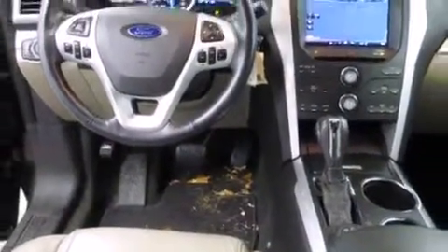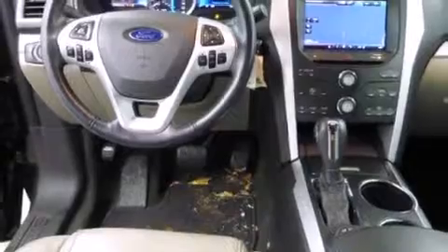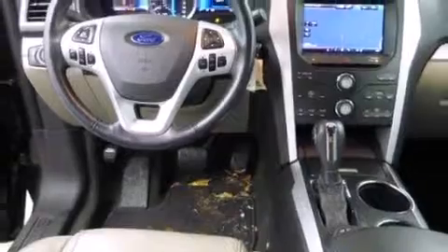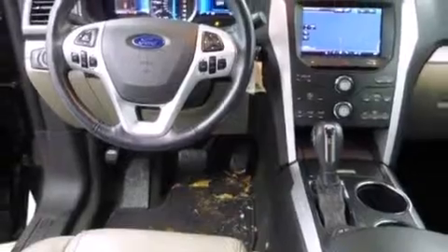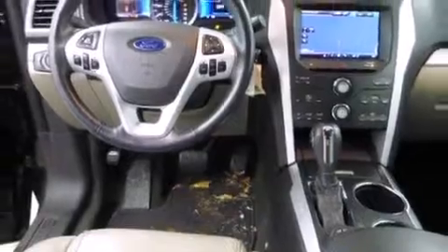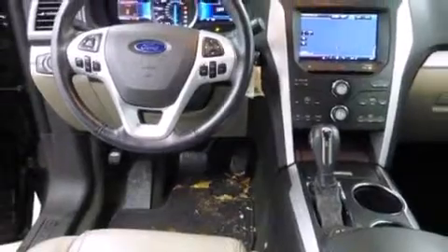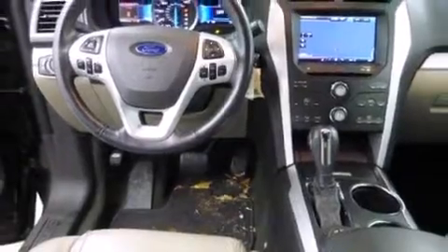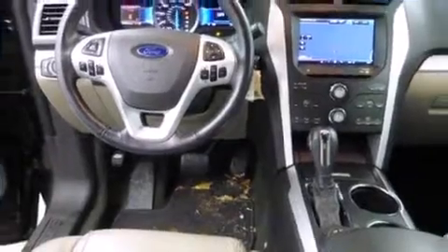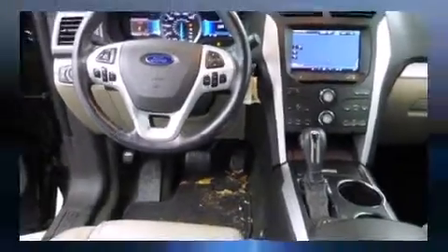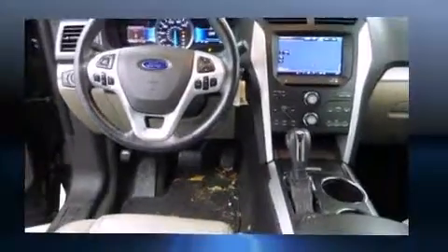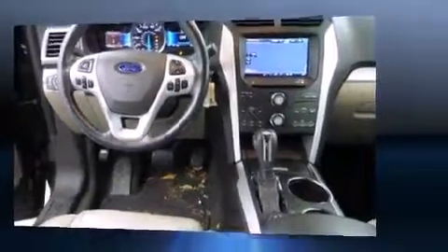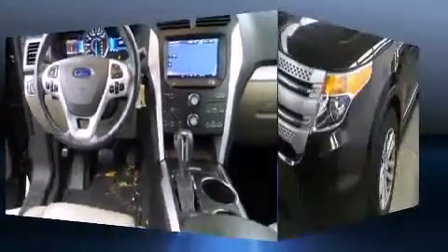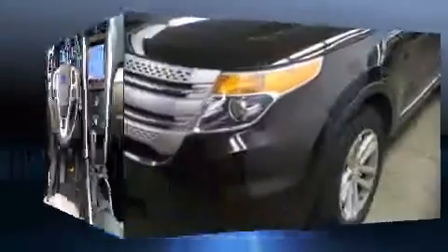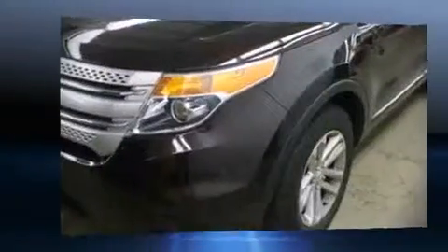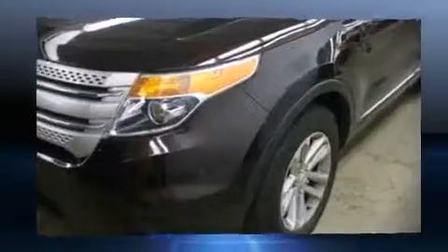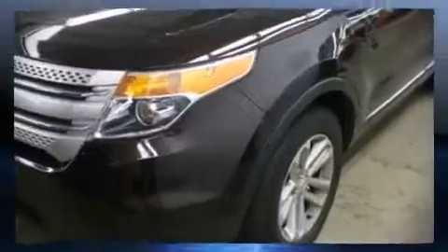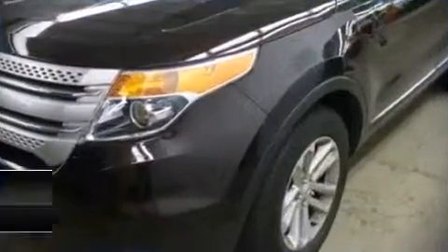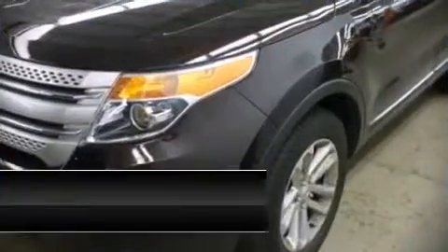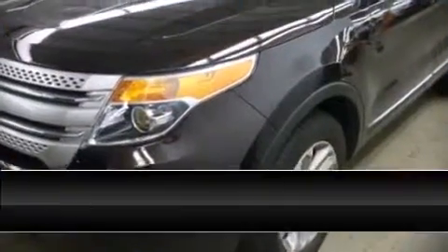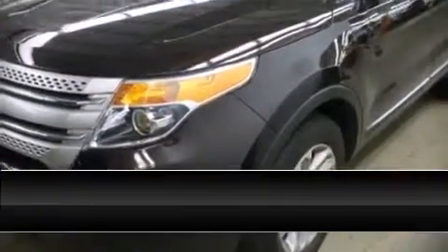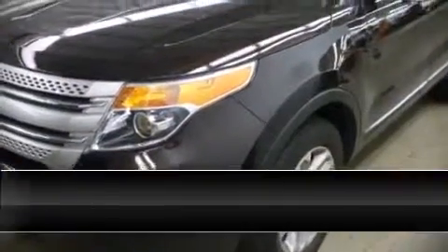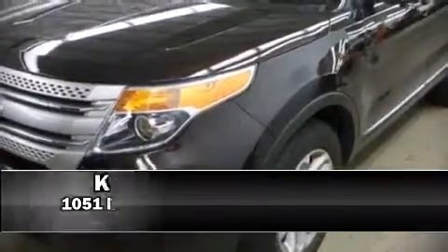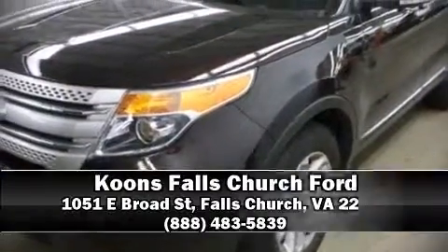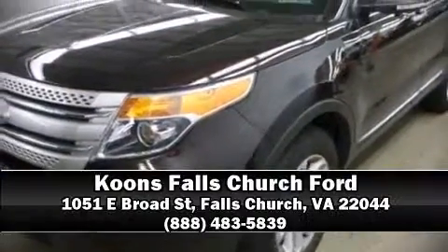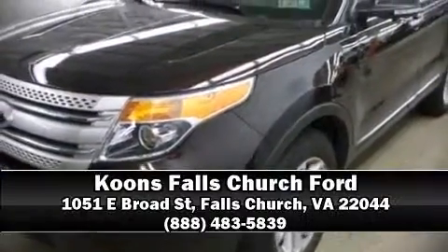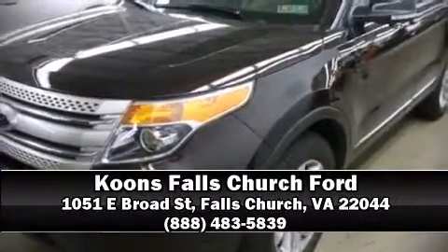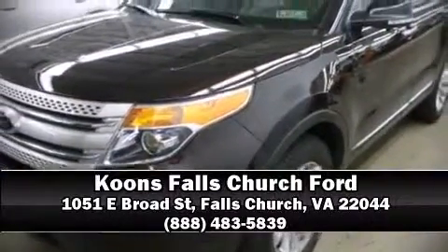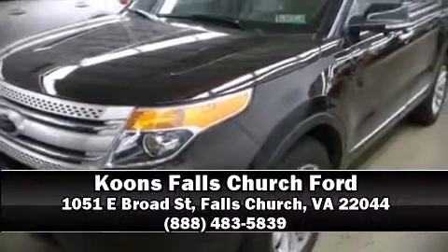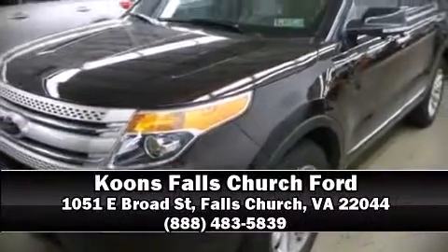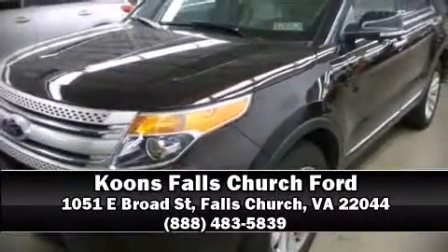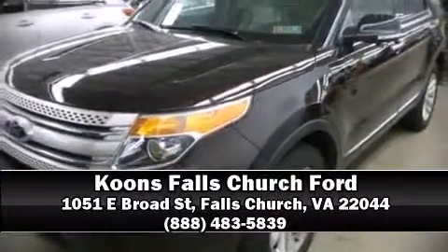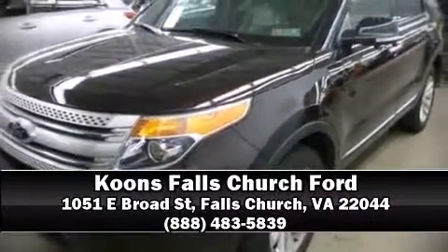It also arrives with a Carfax history report indicating just one previous owner. Our sales staff will help you find the vehicle you've been searching for — stop in and take a test drive.